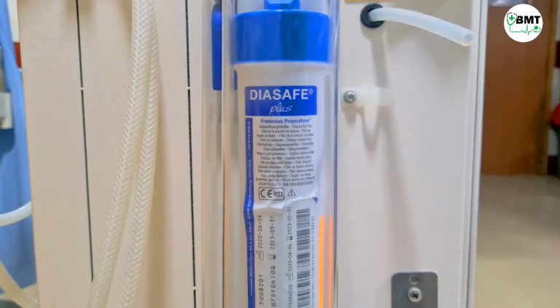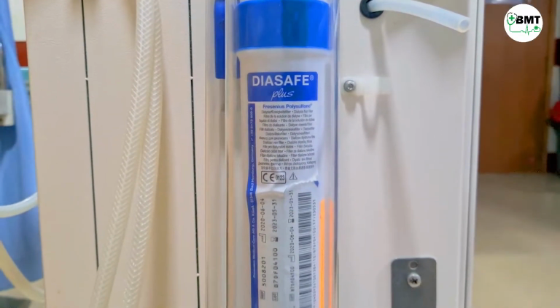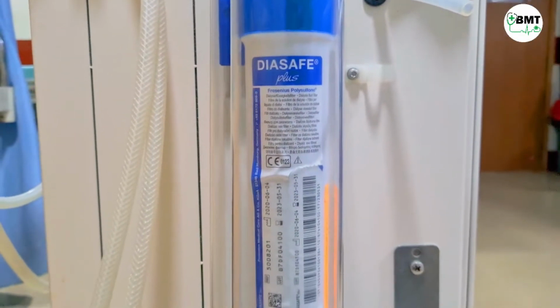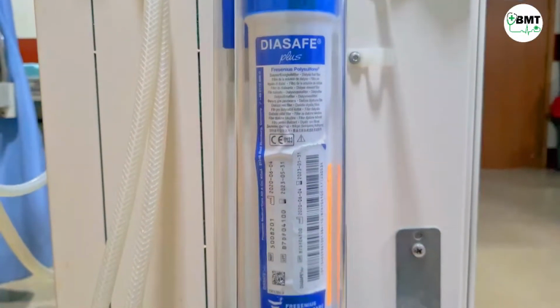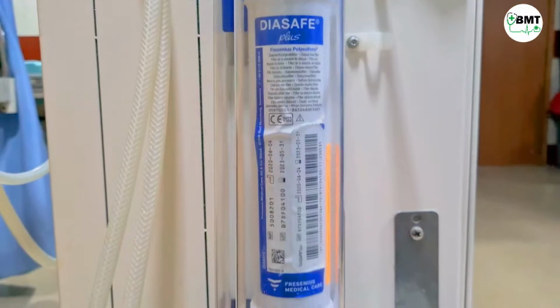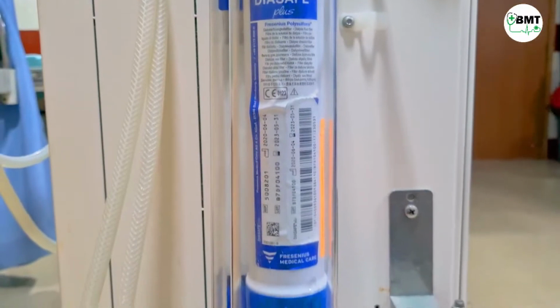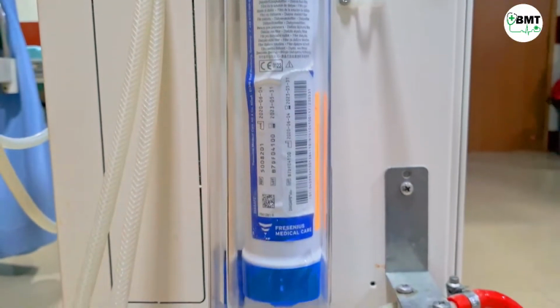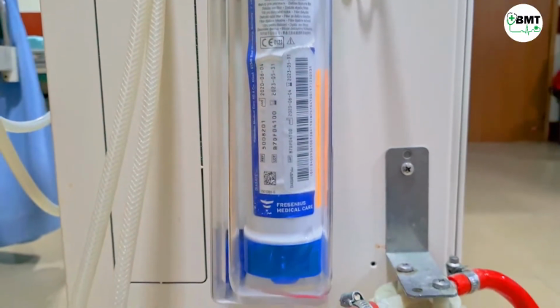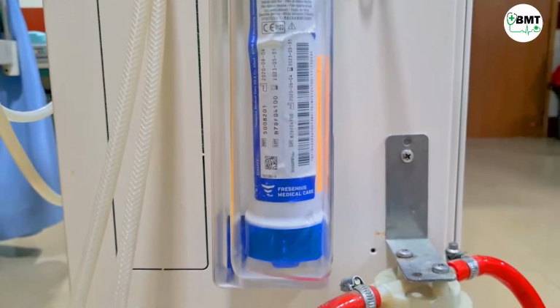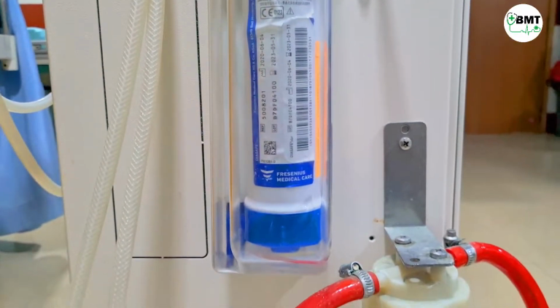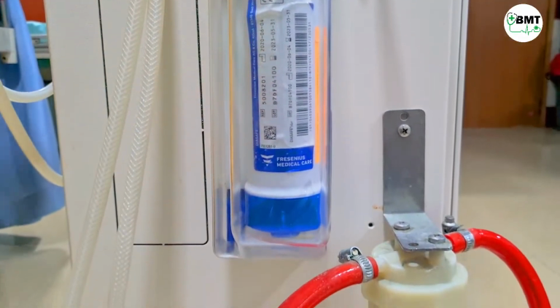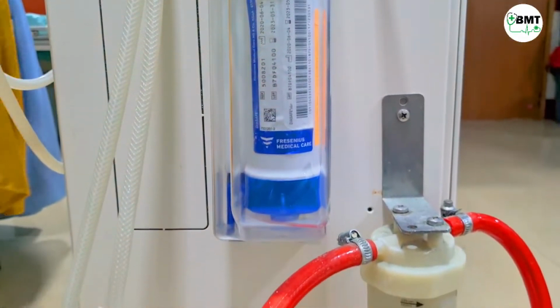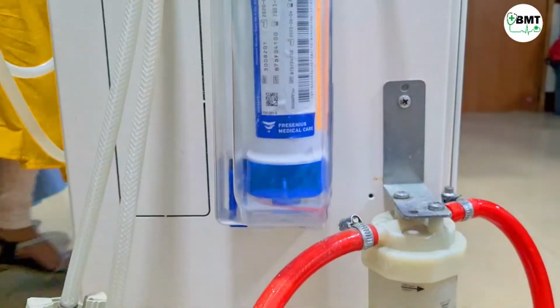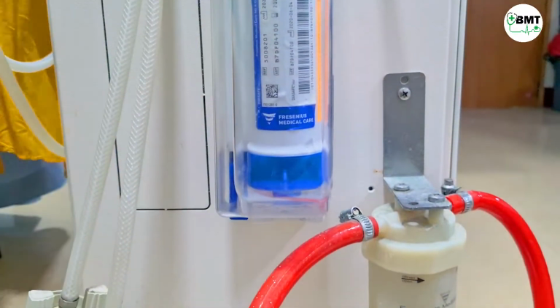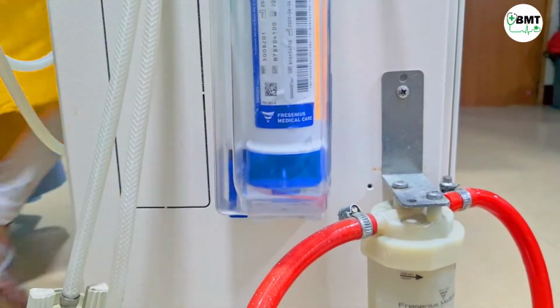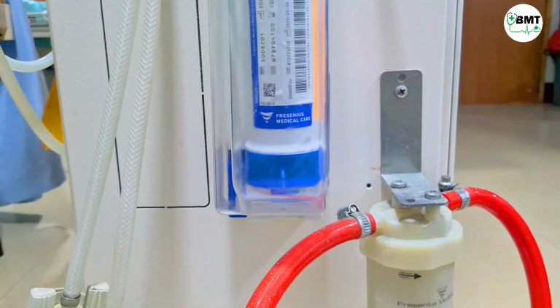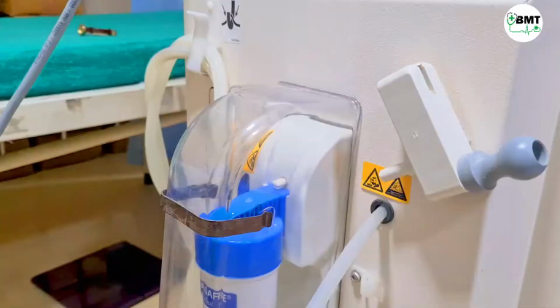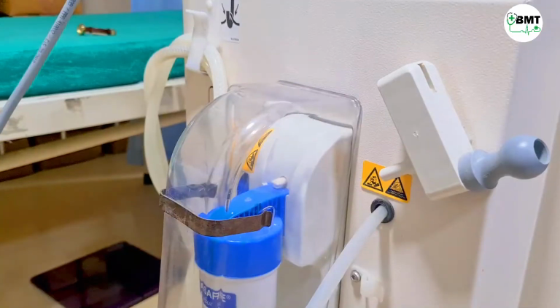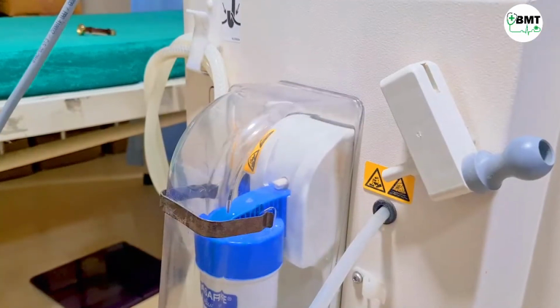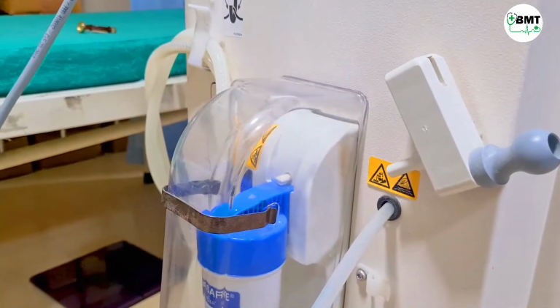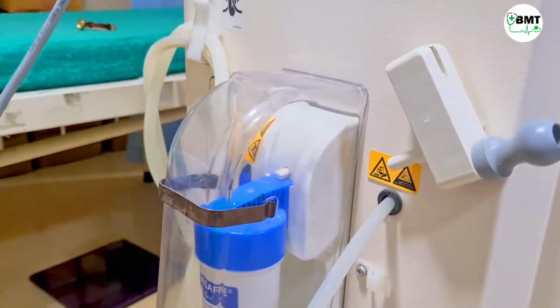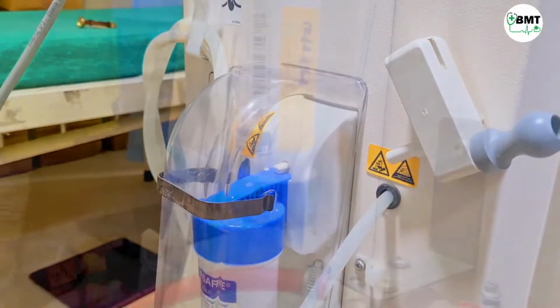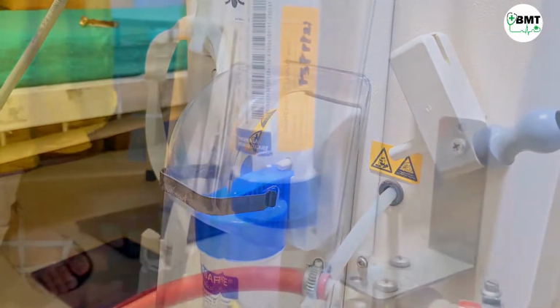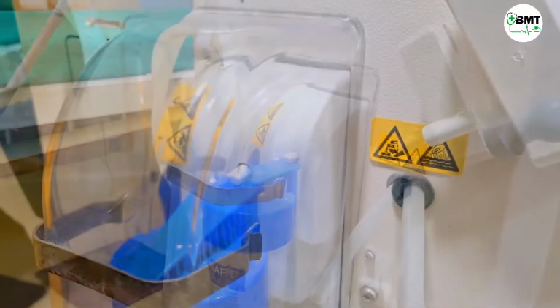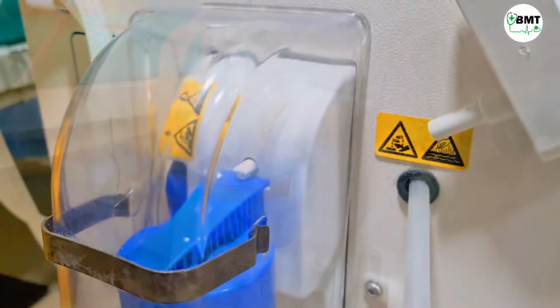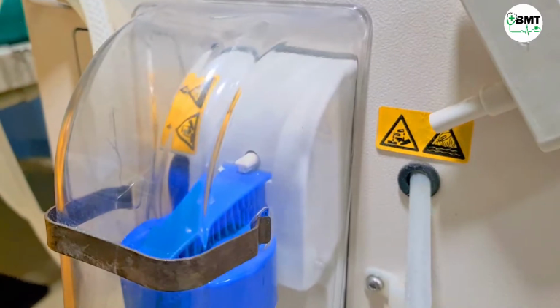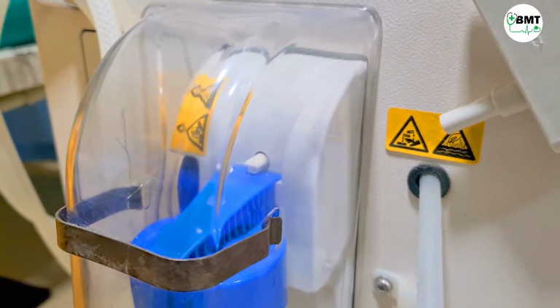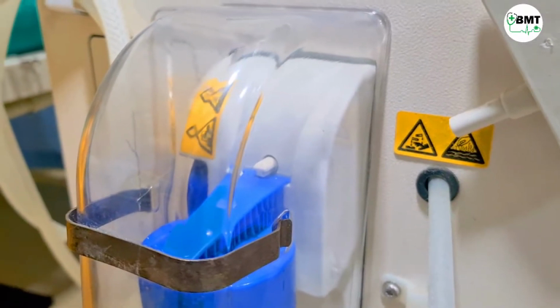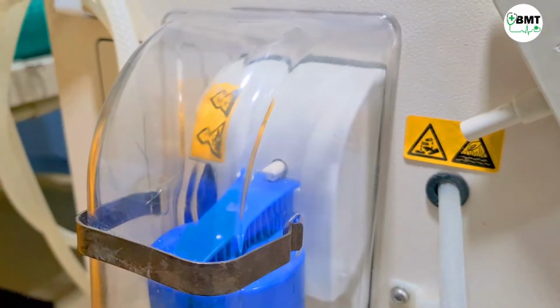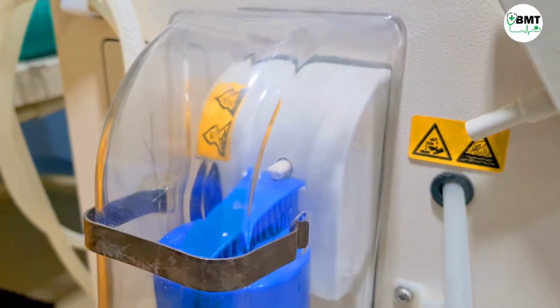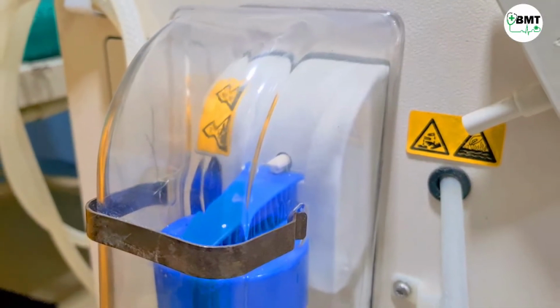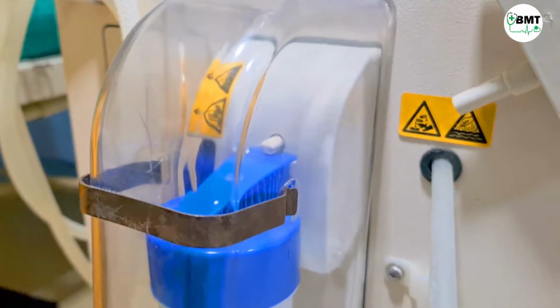Now, what is the function of the Dicep filter? It is an endotoxin filter which filters bacteria present in the RO water.